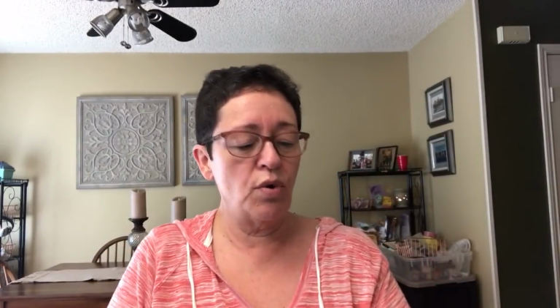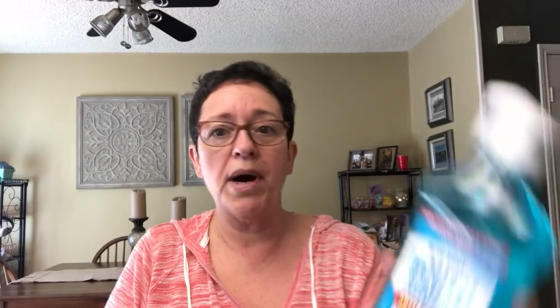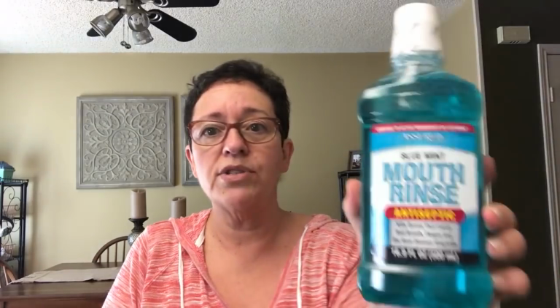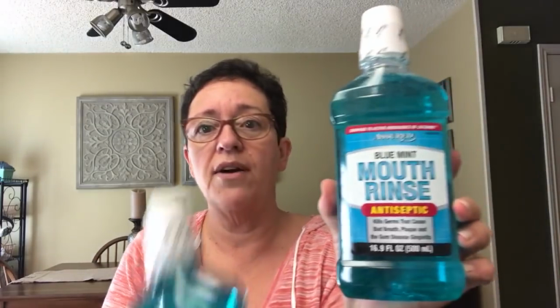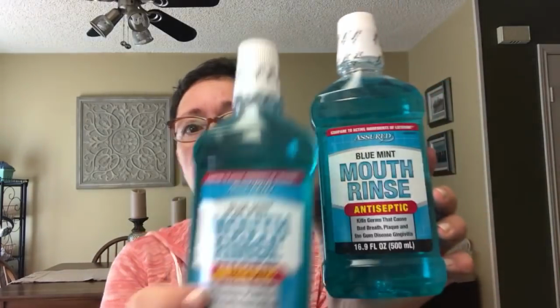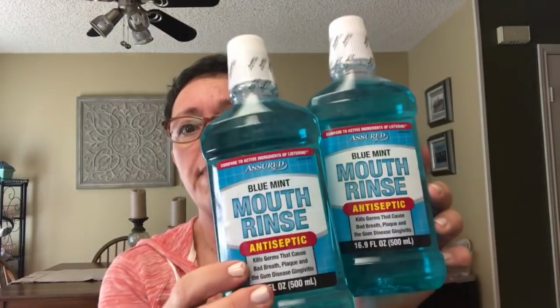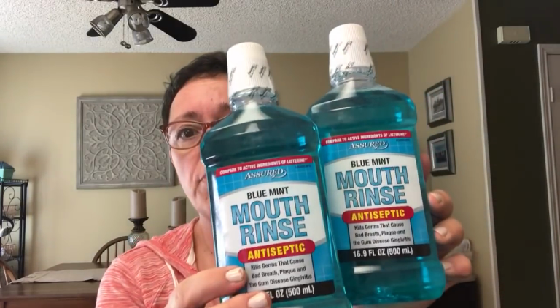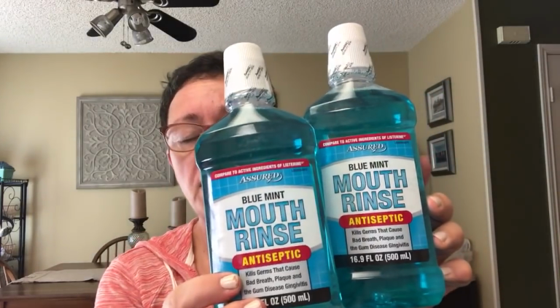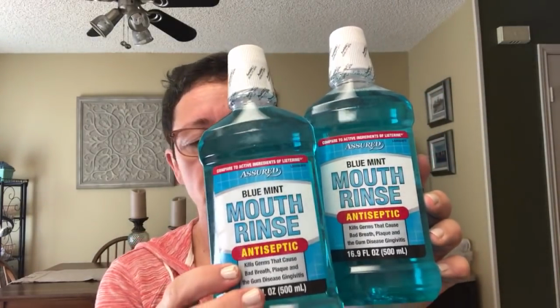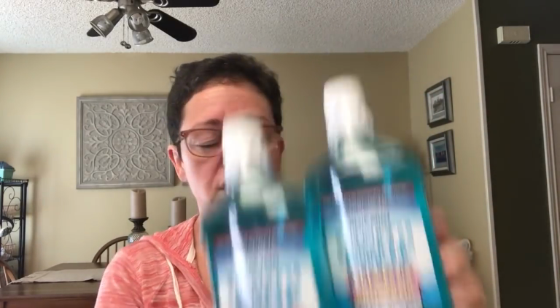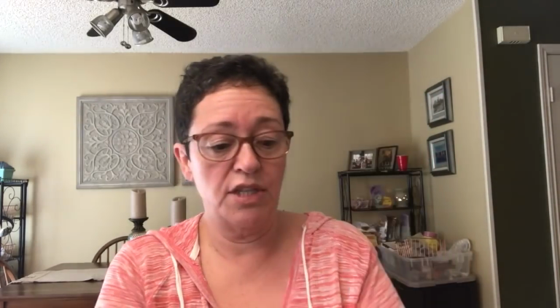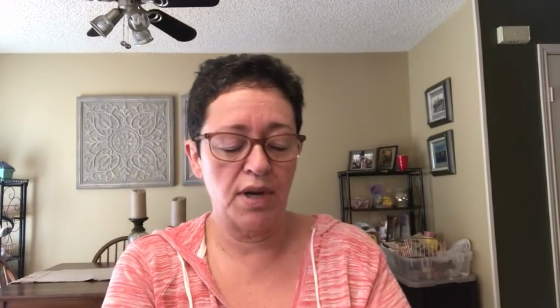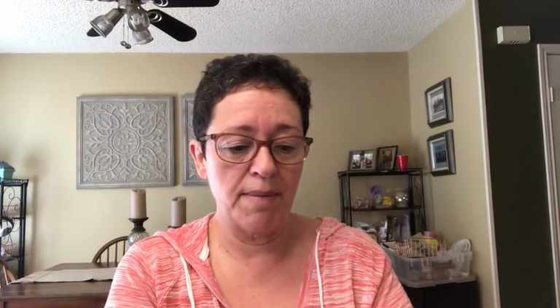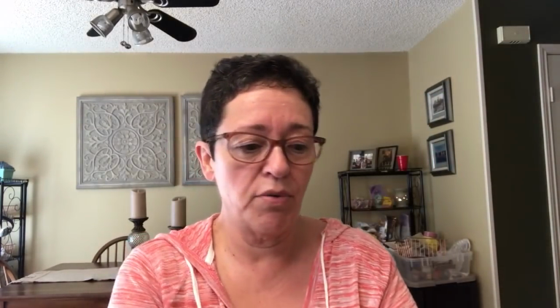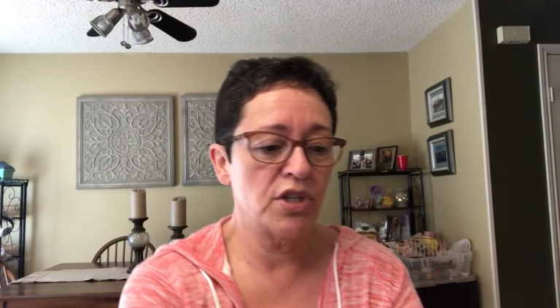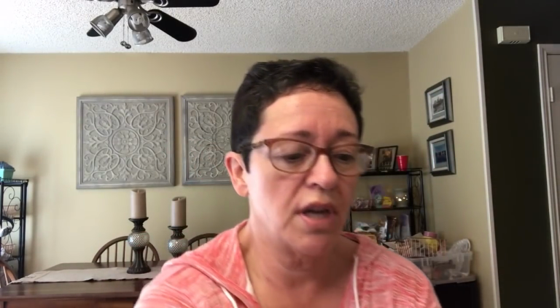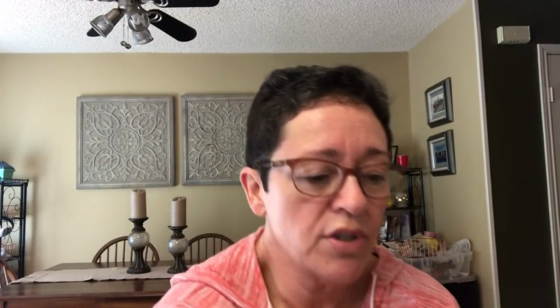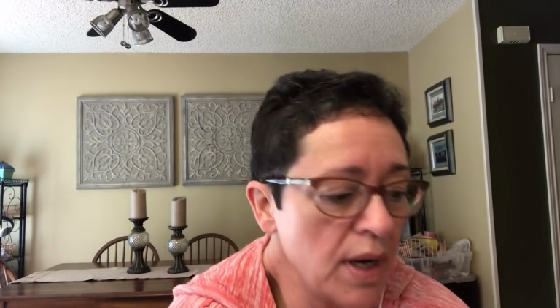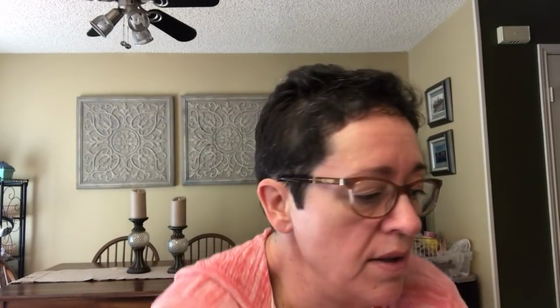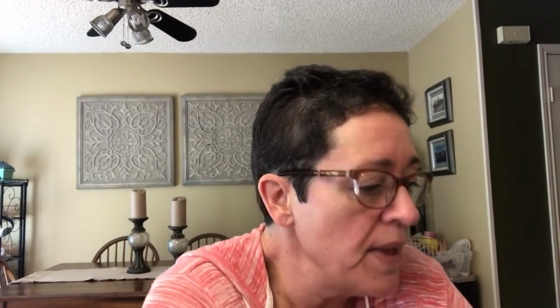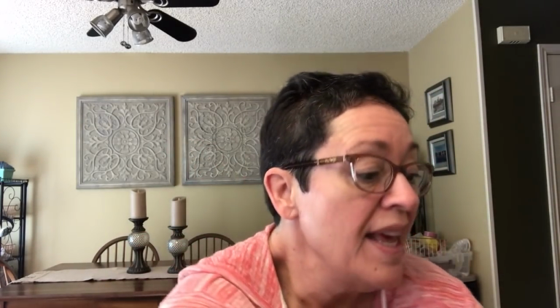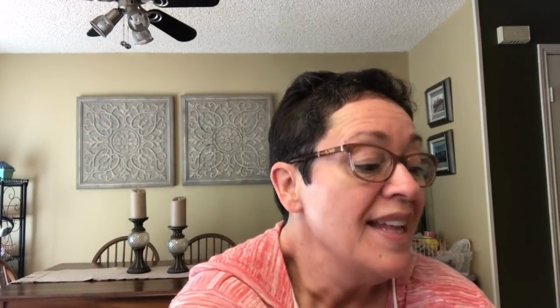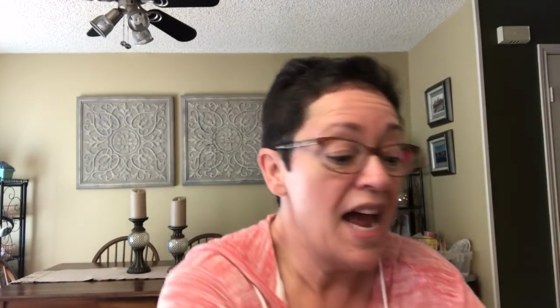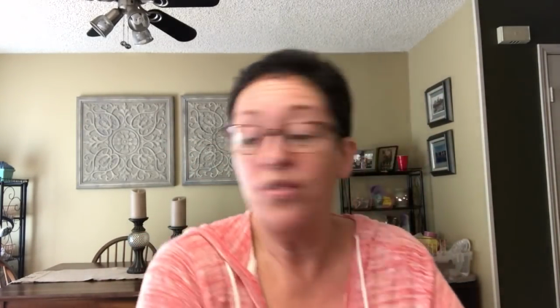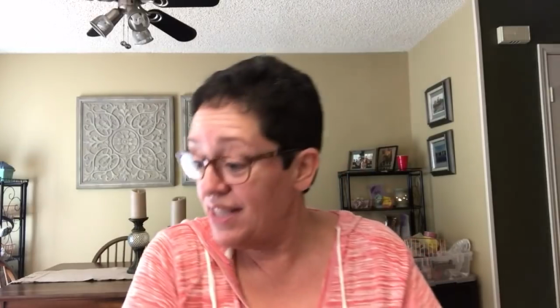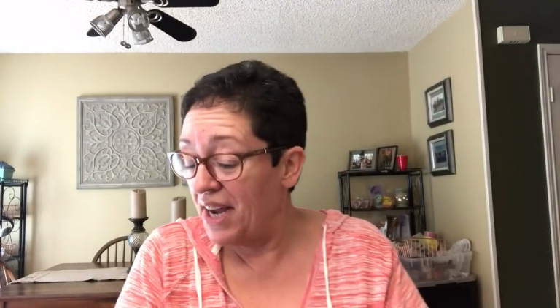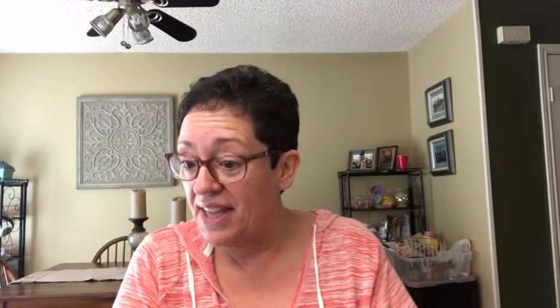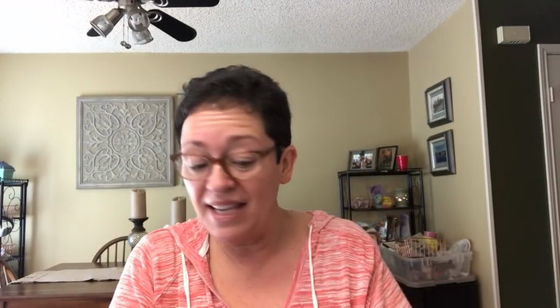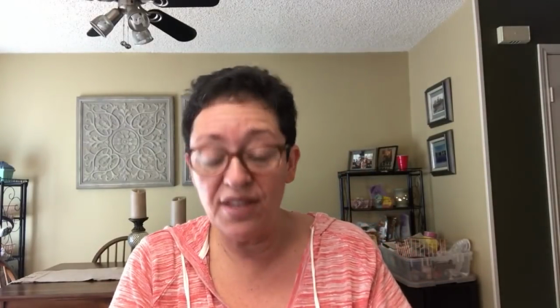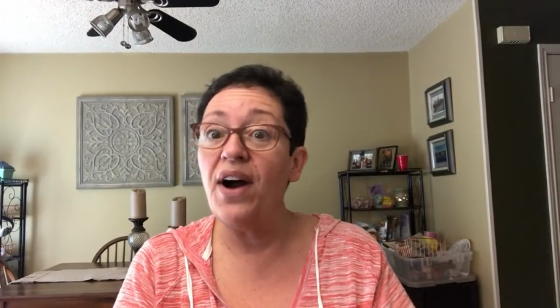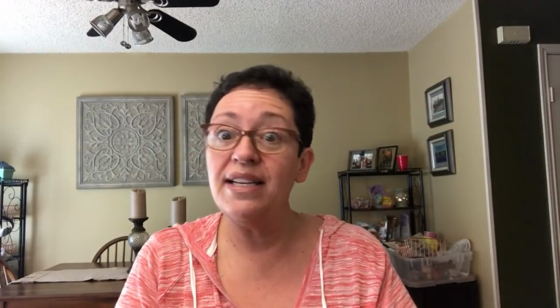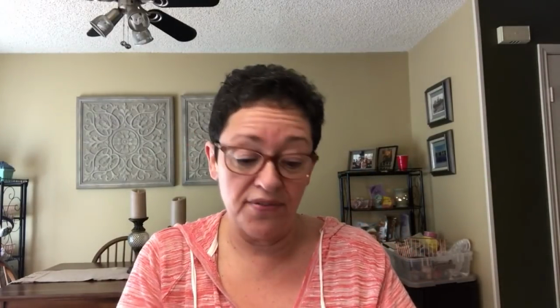I also bought two bottles of mouthwash — that's where I always get my mouthwash as well.